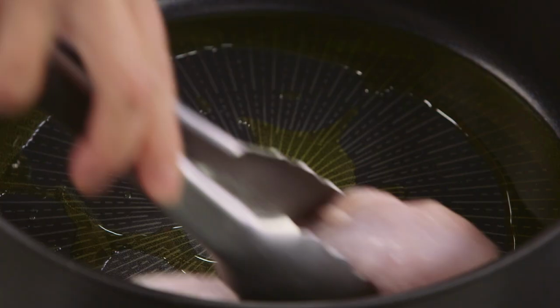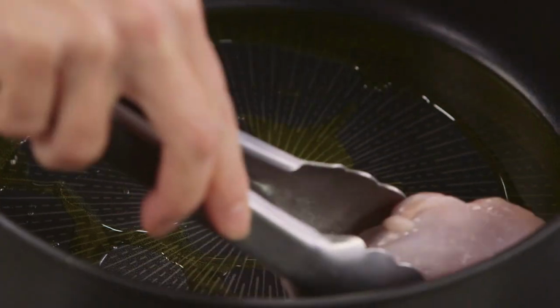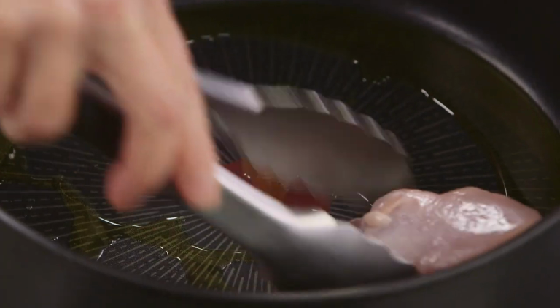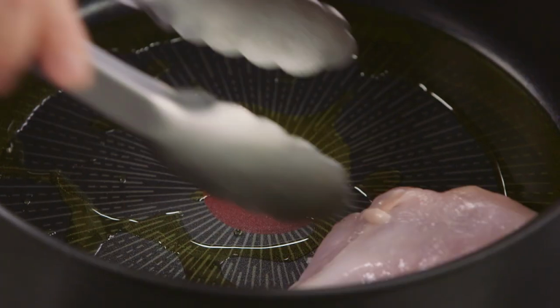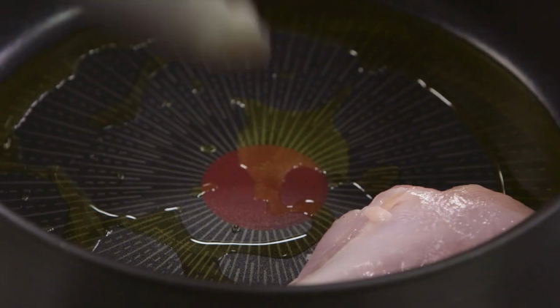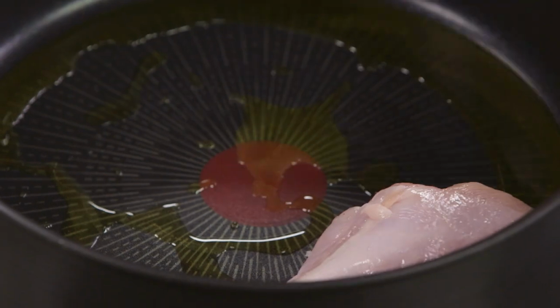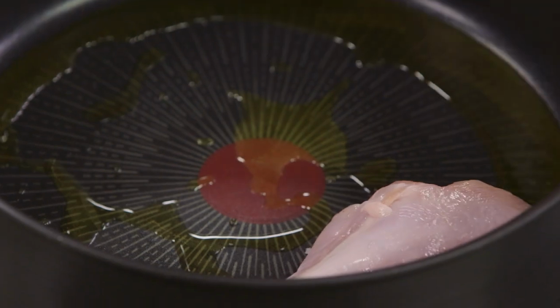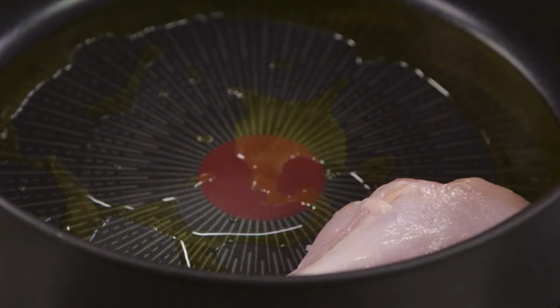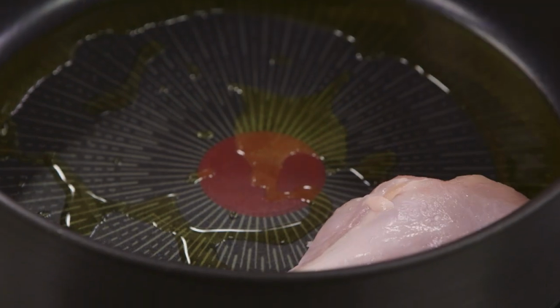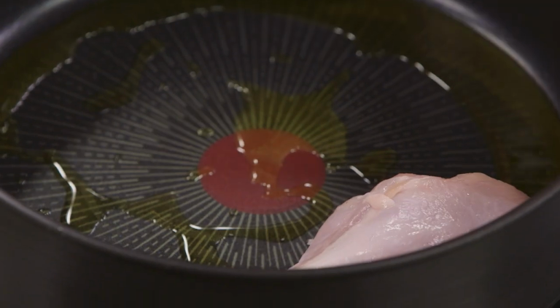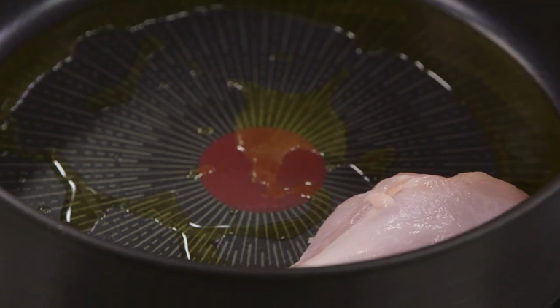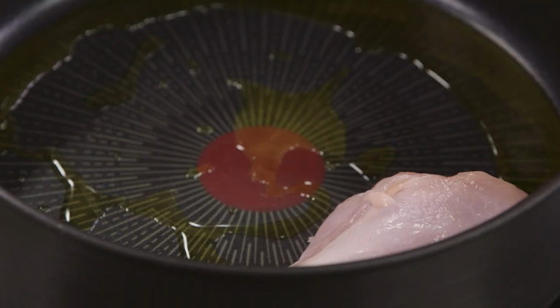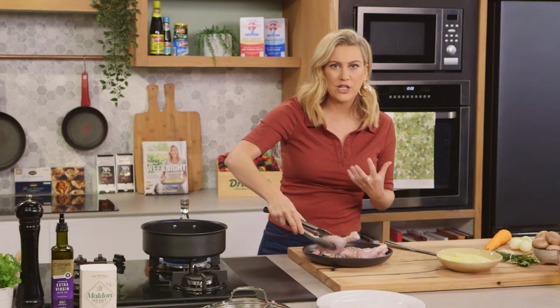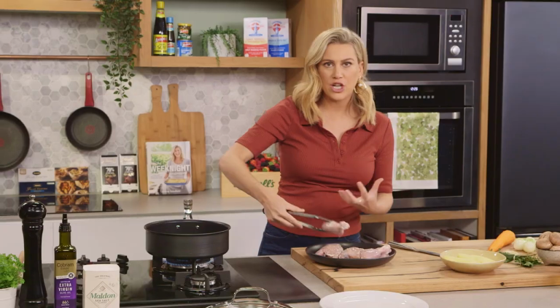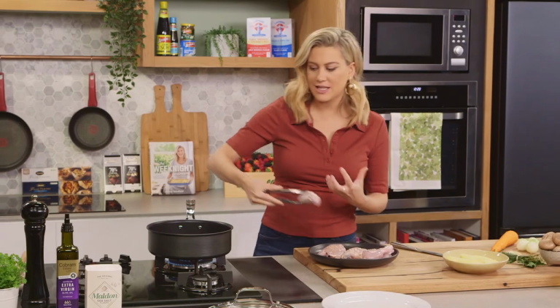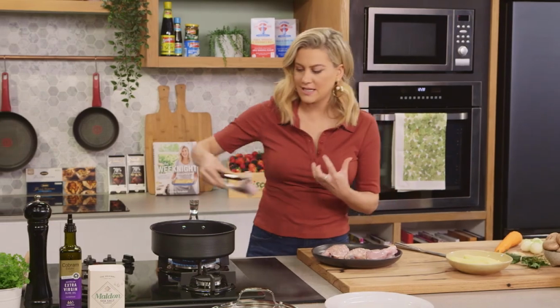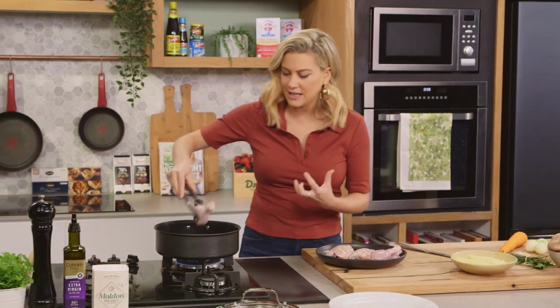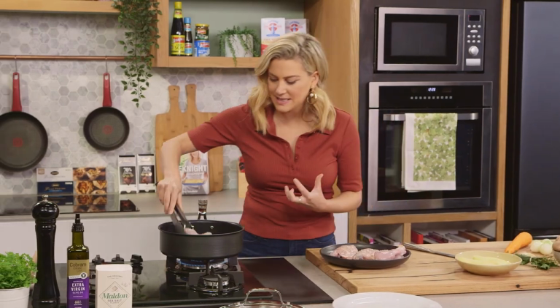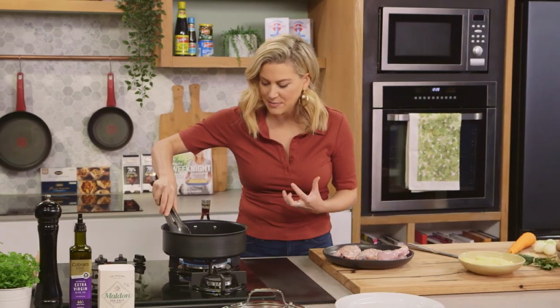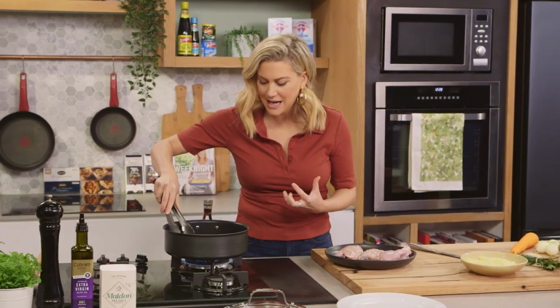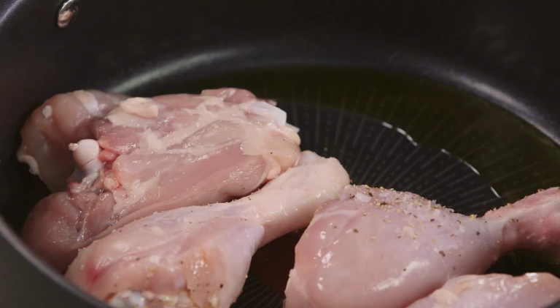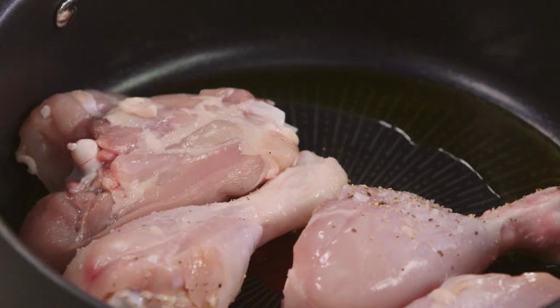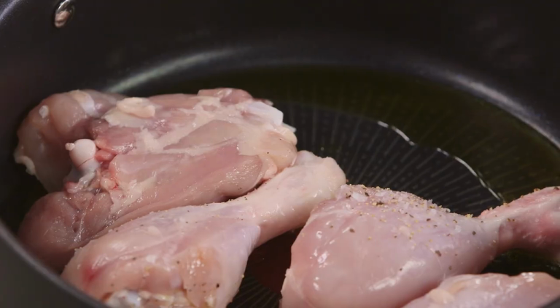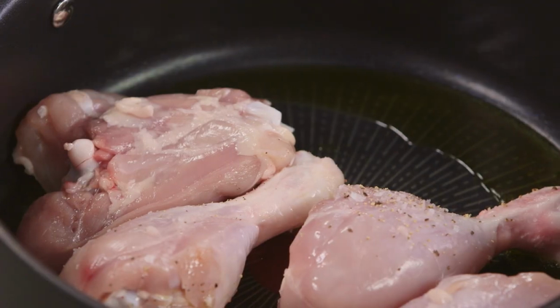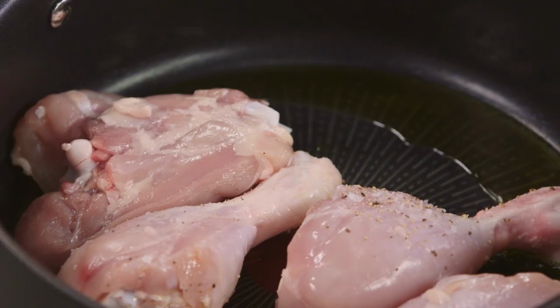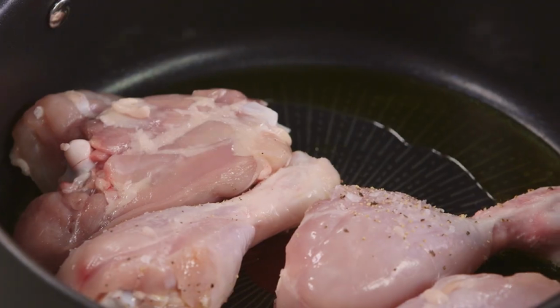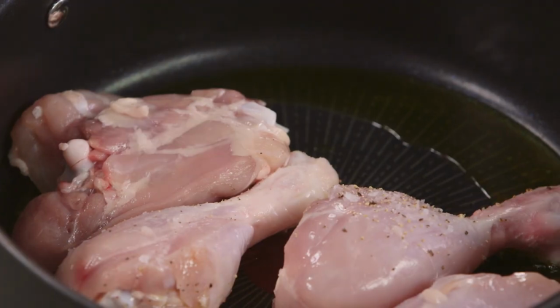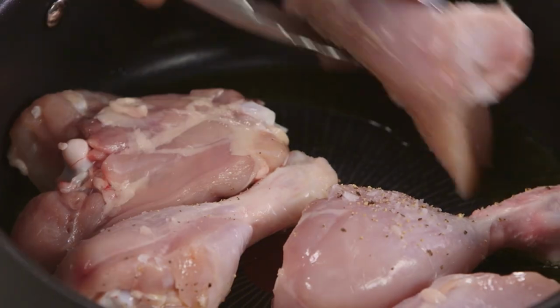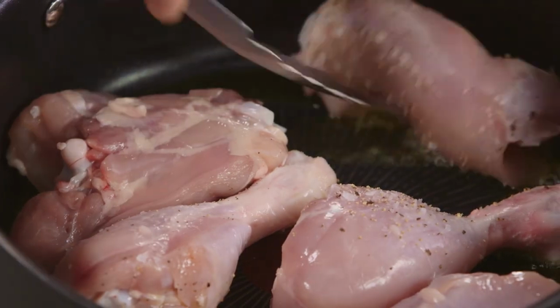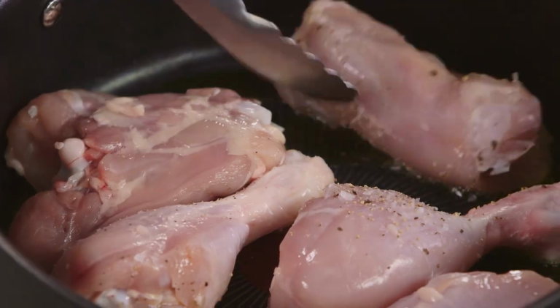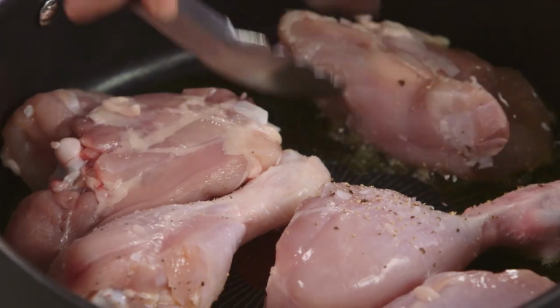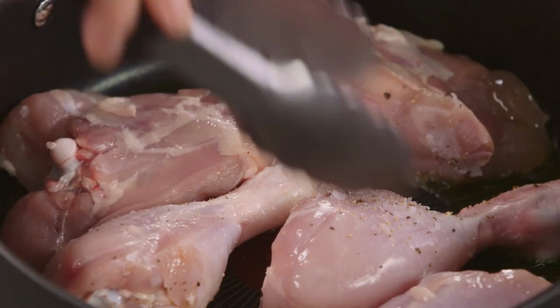We're not cooking the chicken at this stage — we're just getting some colour, so we want it to be golden brown.